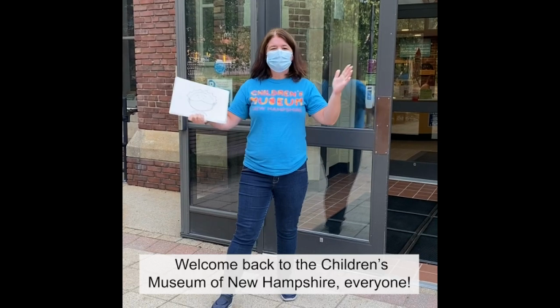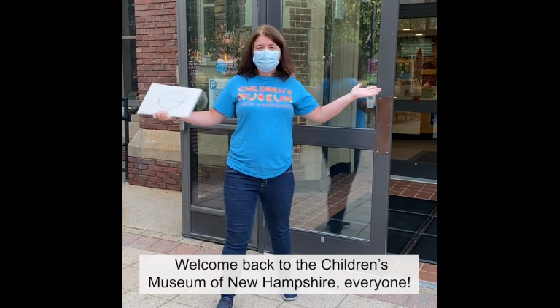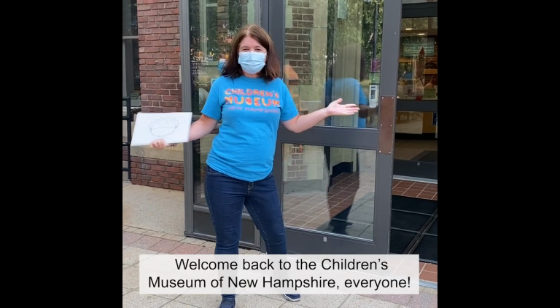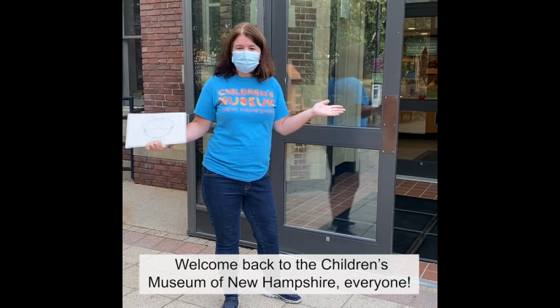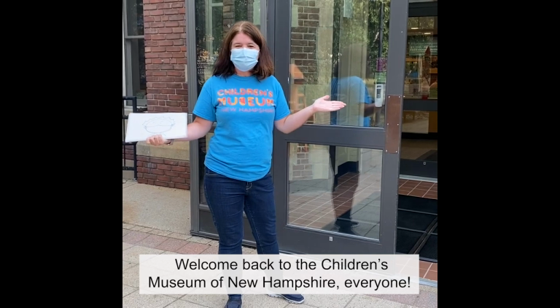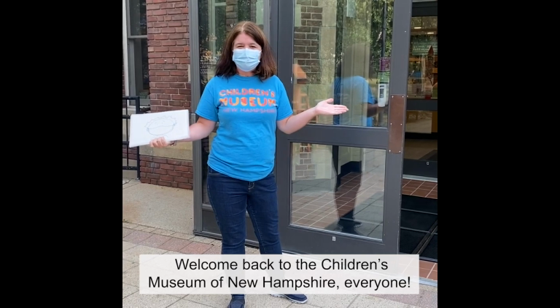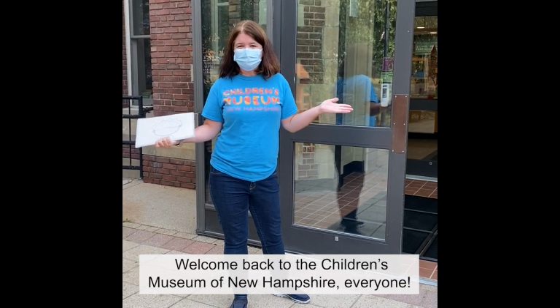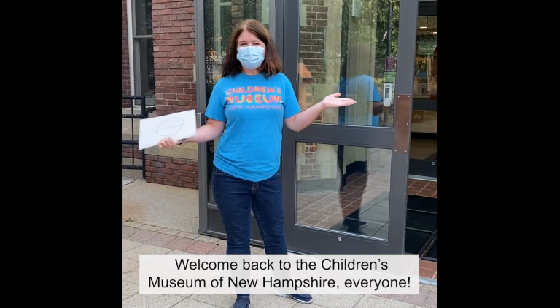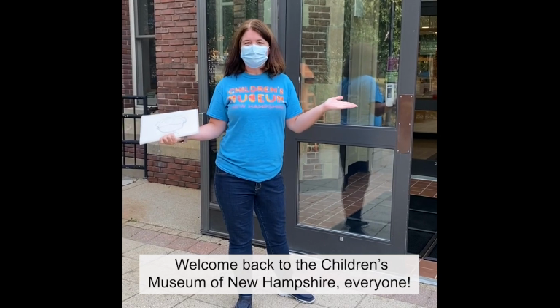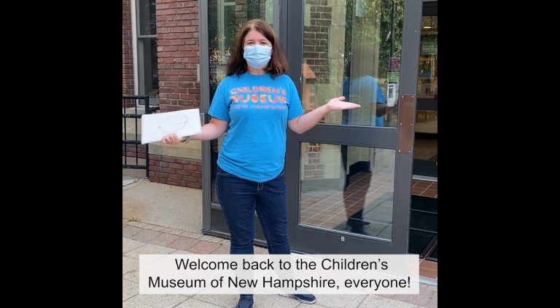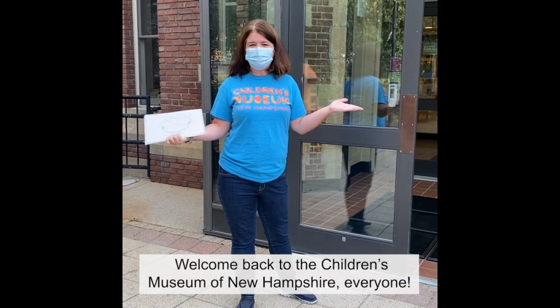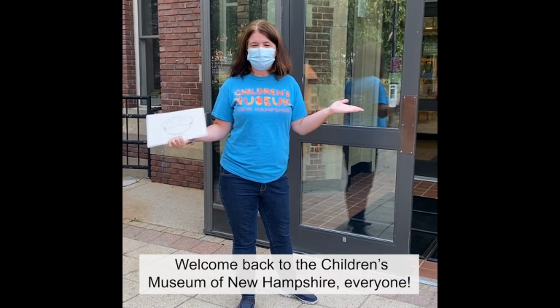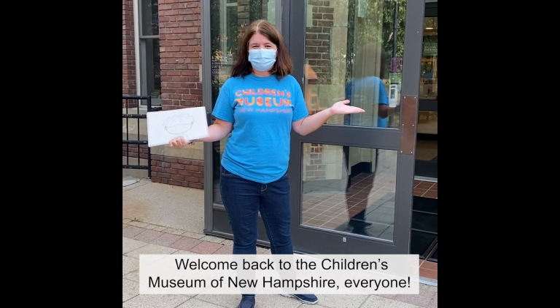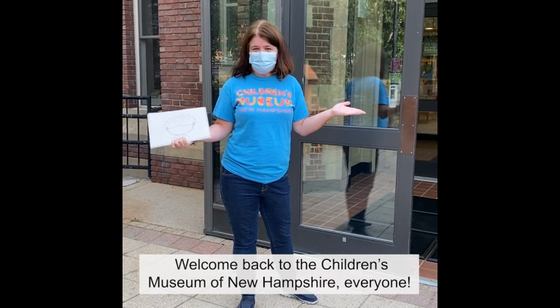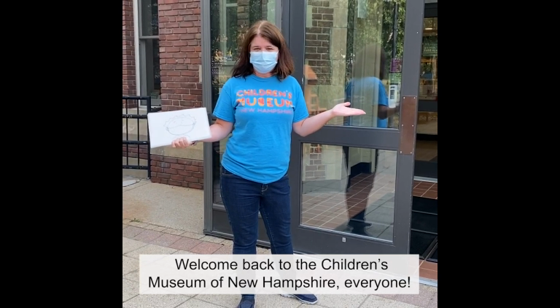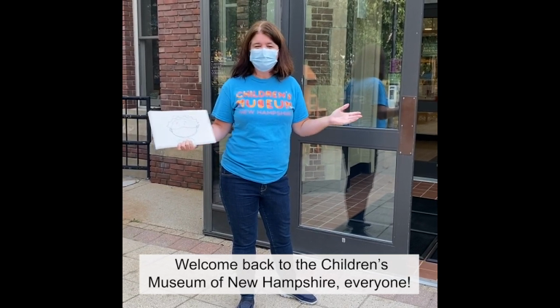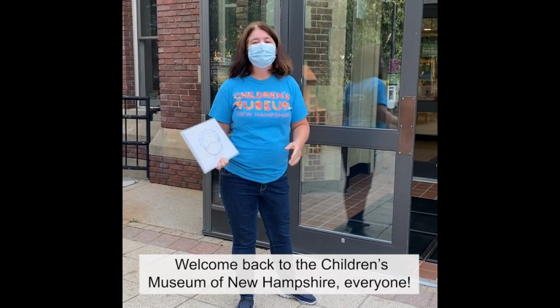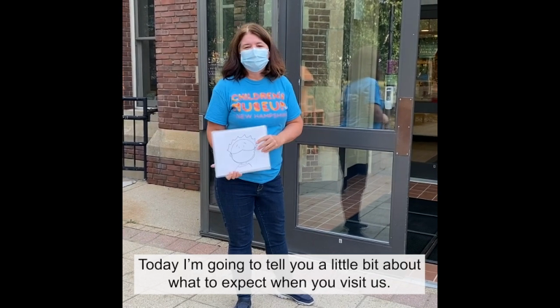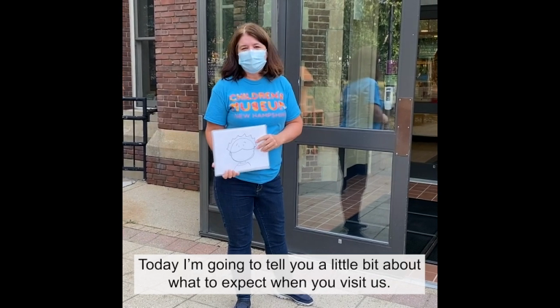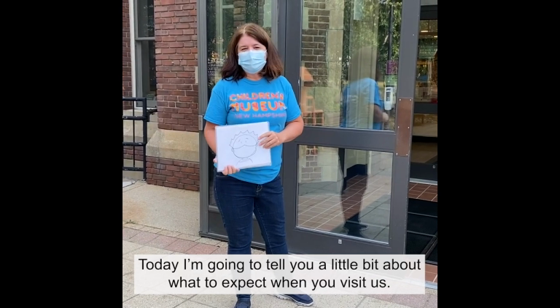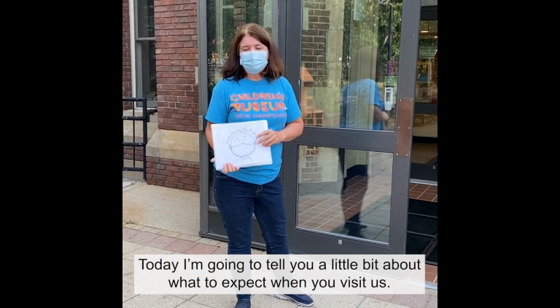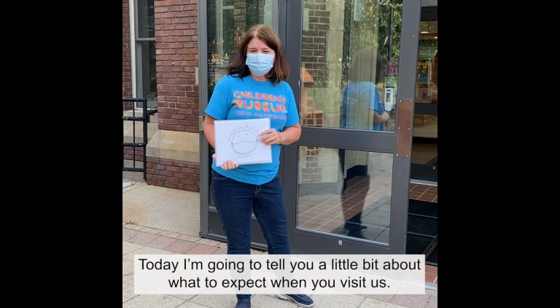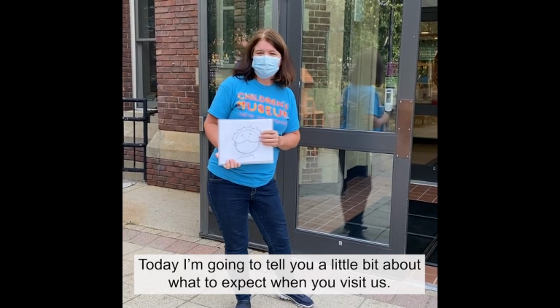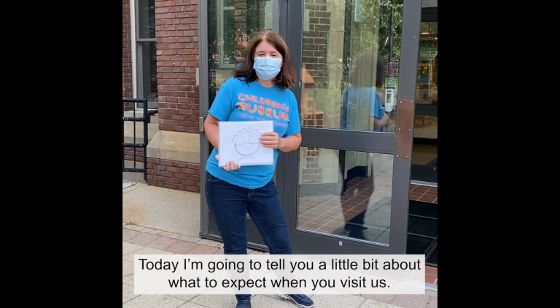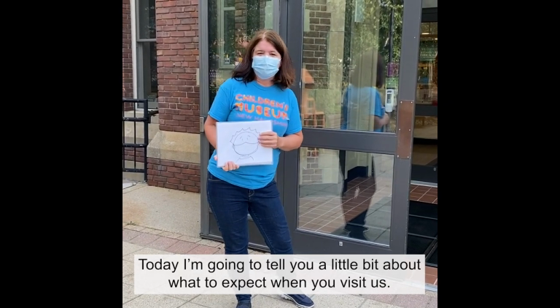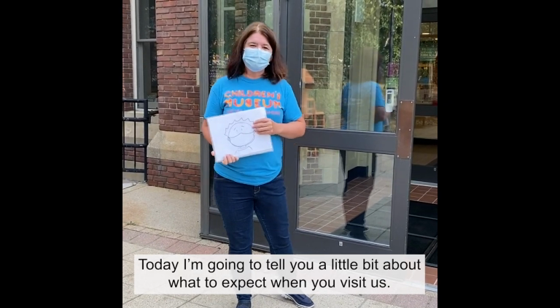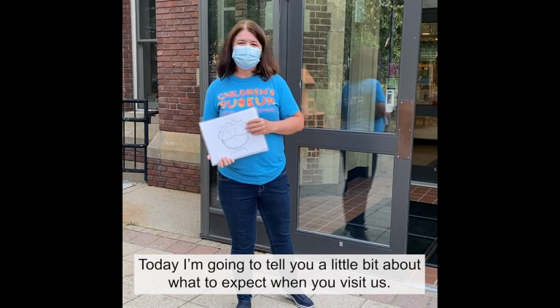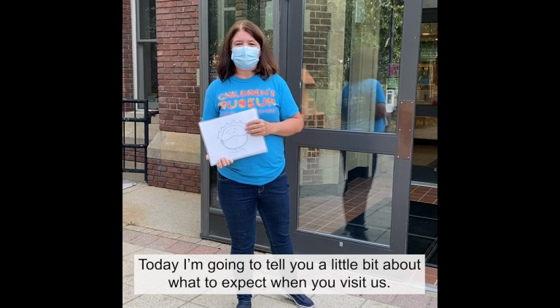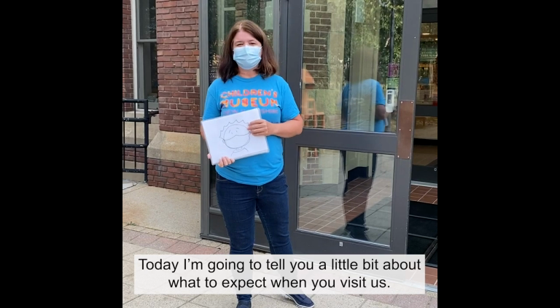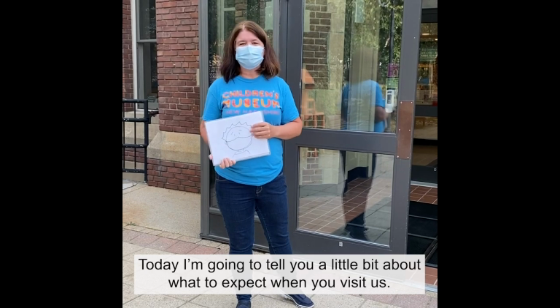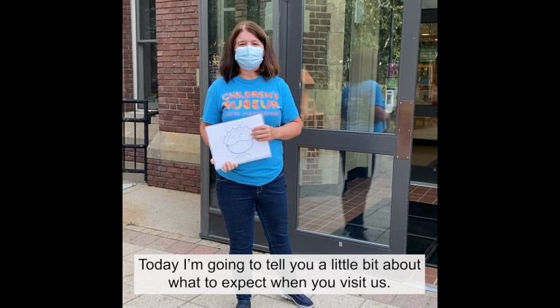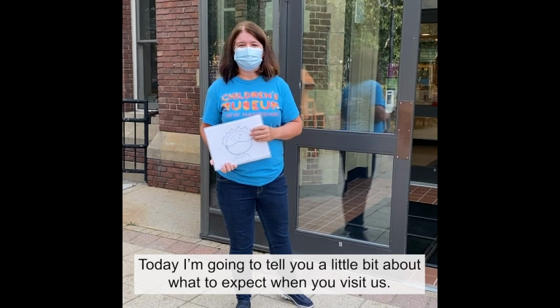Welcome back to the Children's Museum of New Hampshire everyone. Today I'm going to tell you a little bit about what to expect when you visit us.